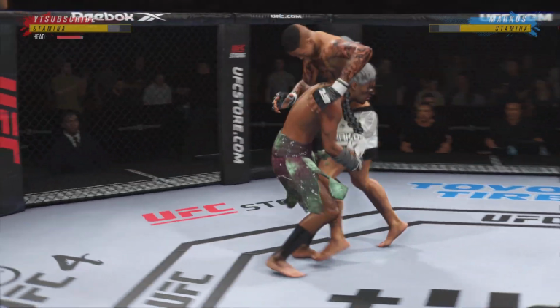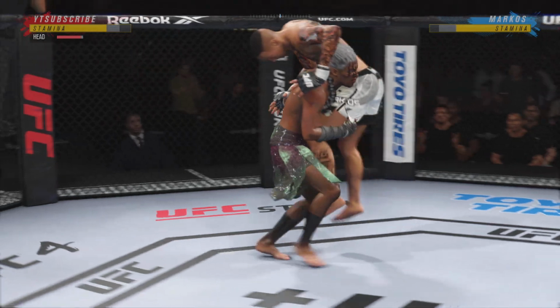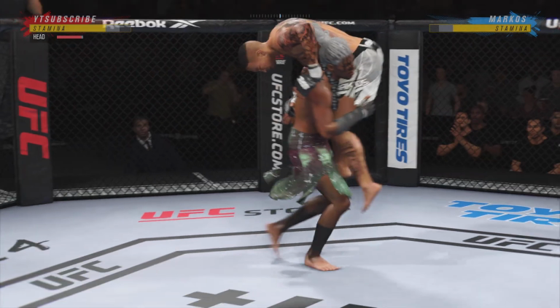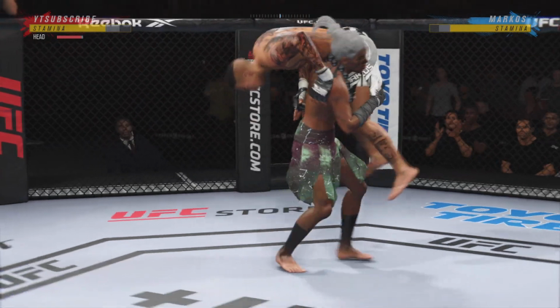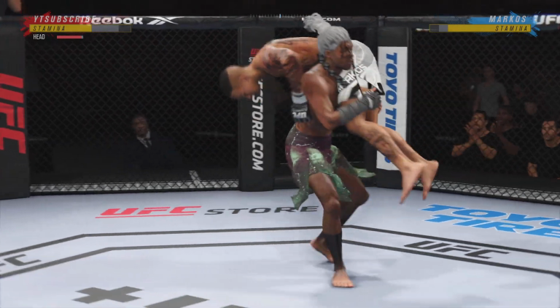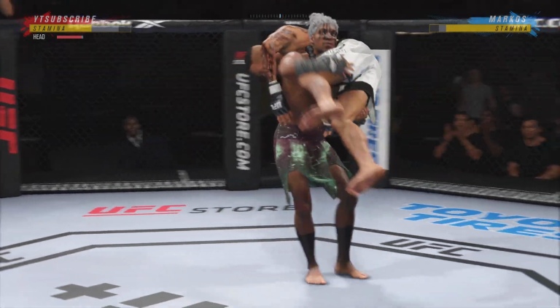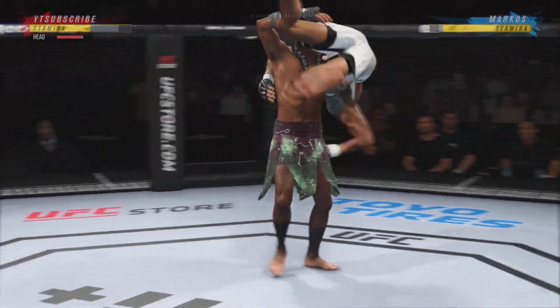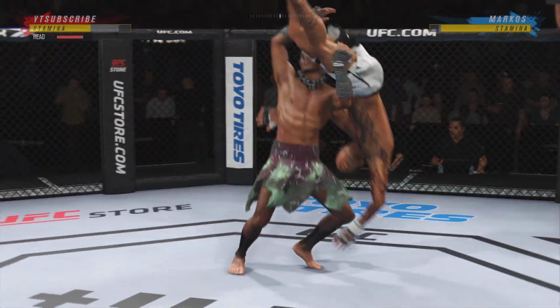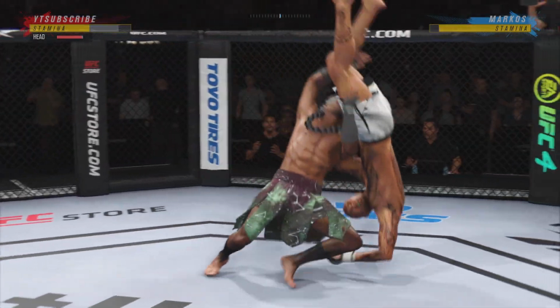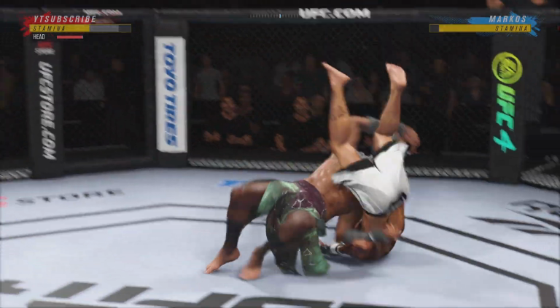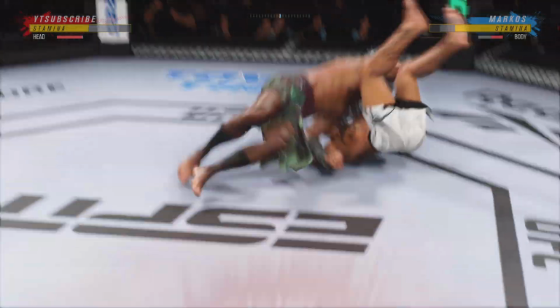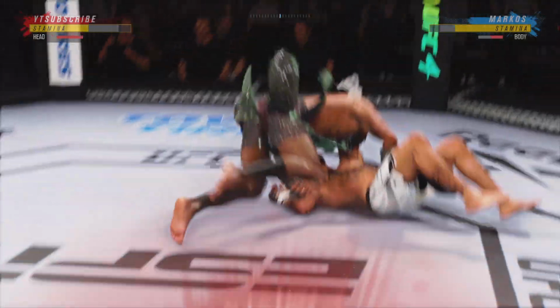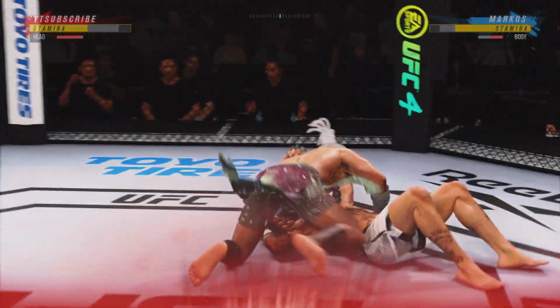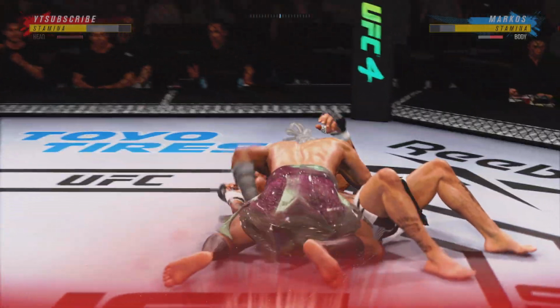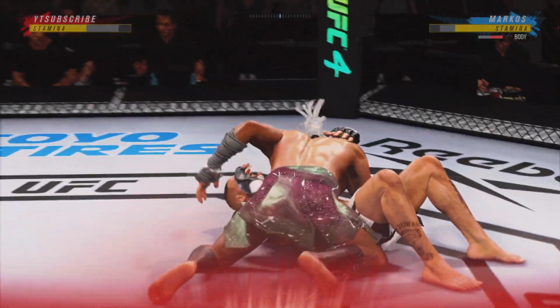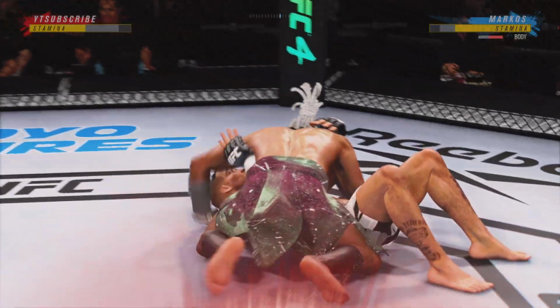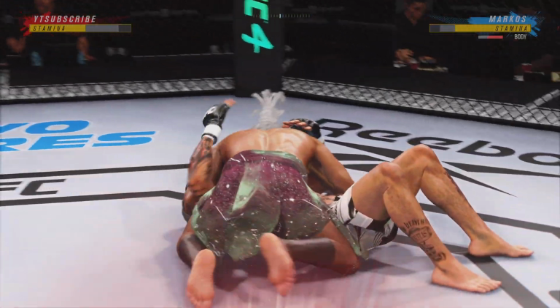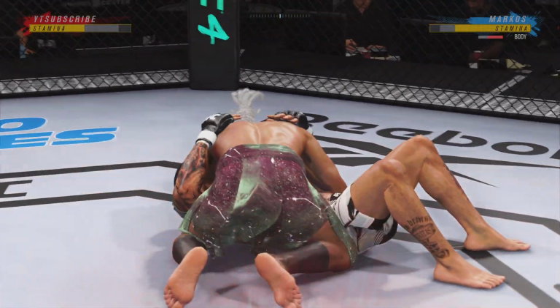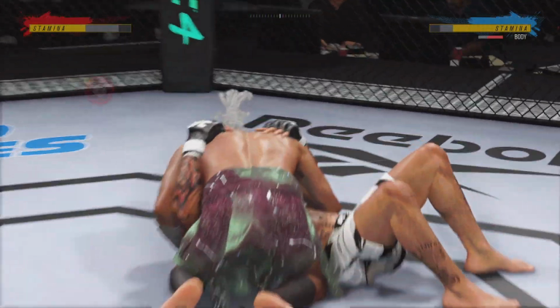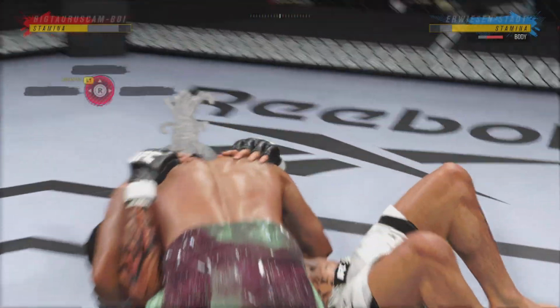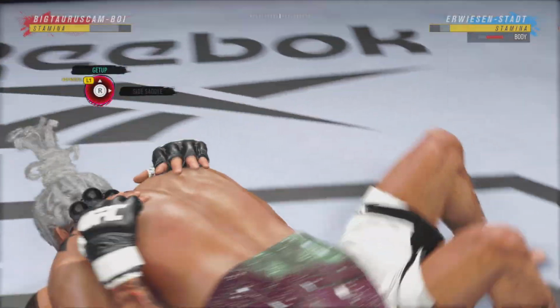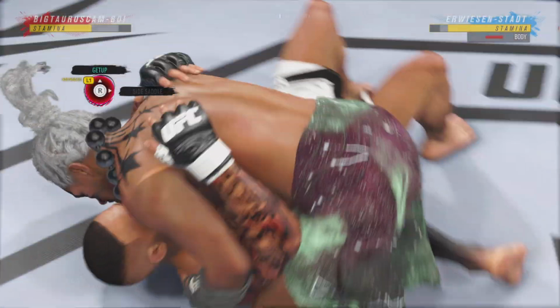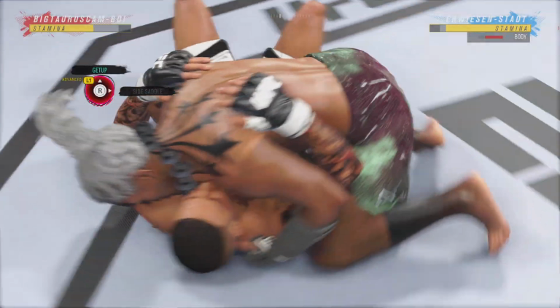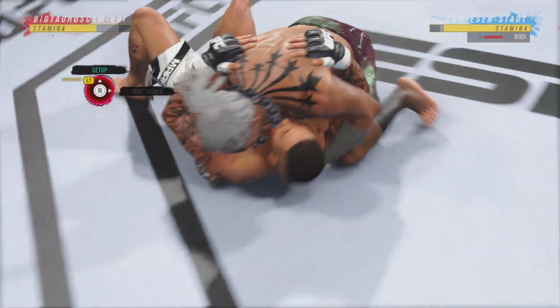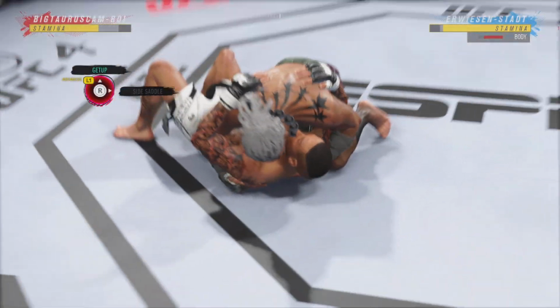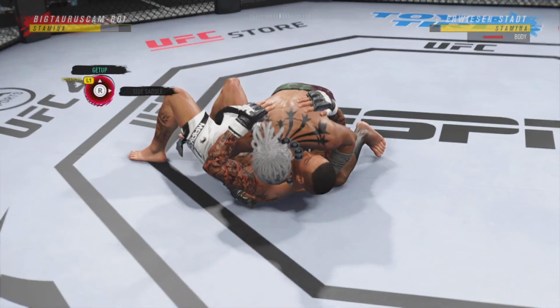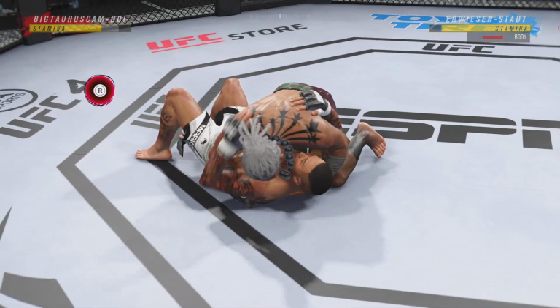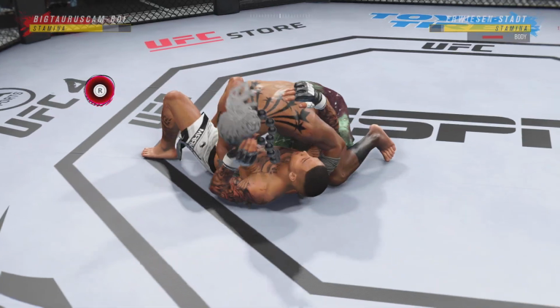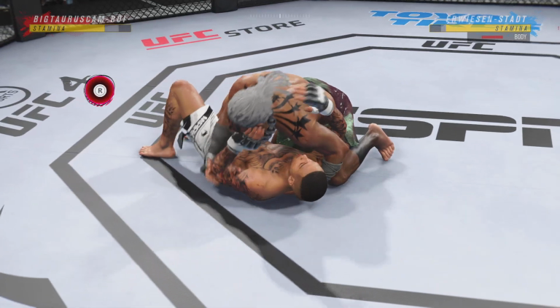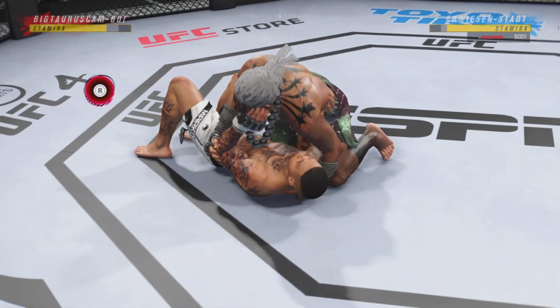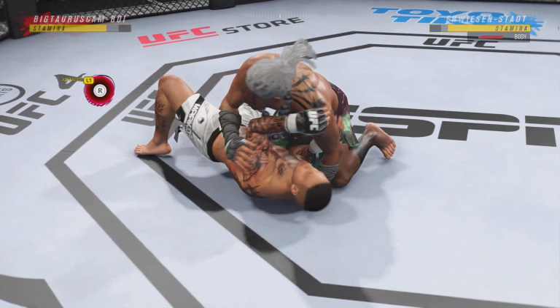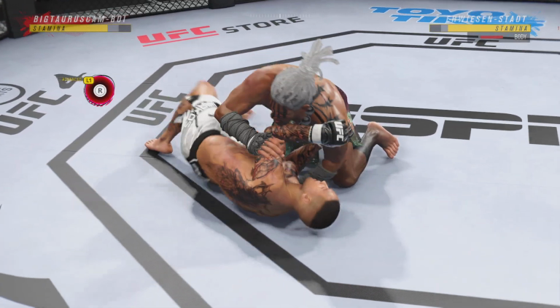He's gonna try to take it down — massive slam! That'll change the complexion of this one.